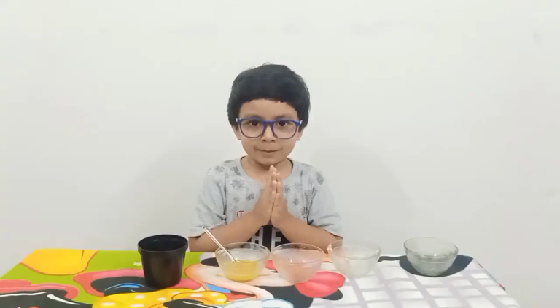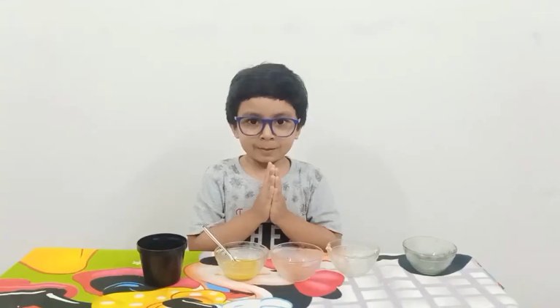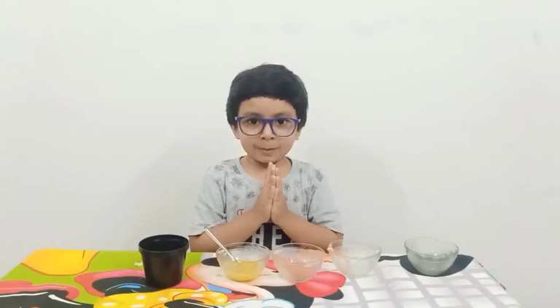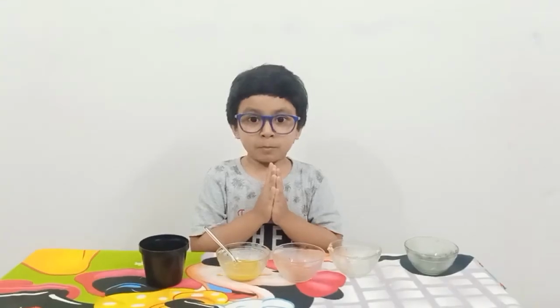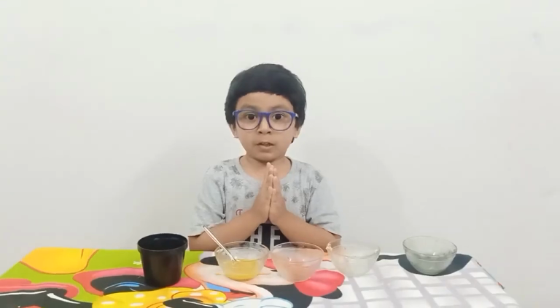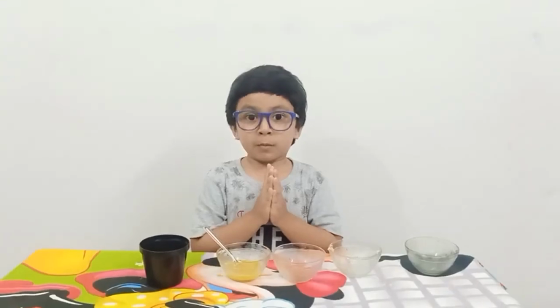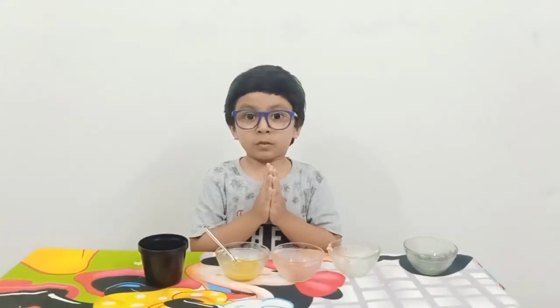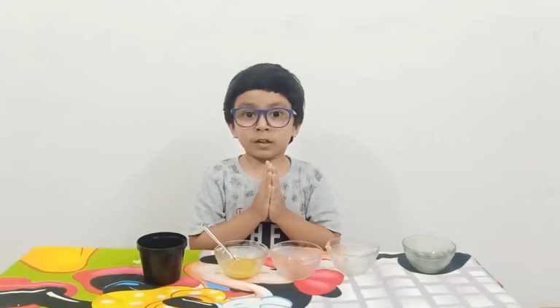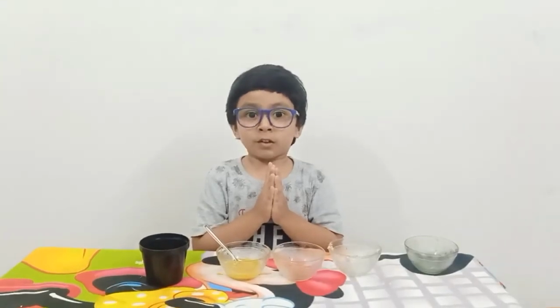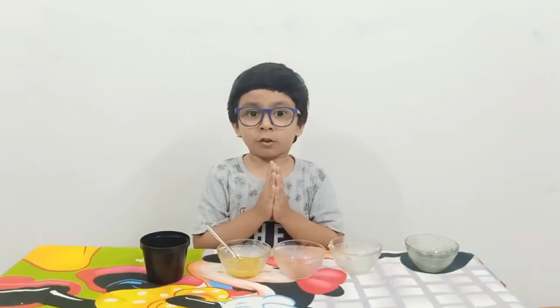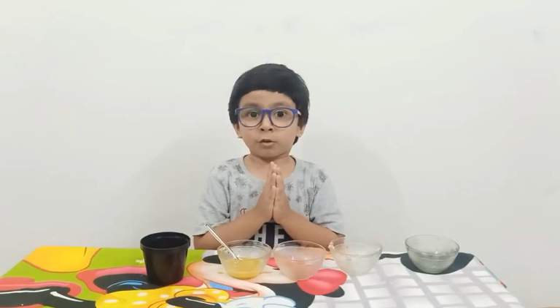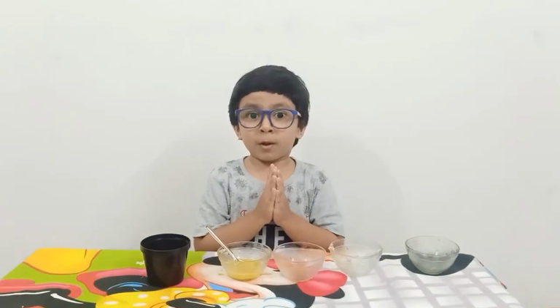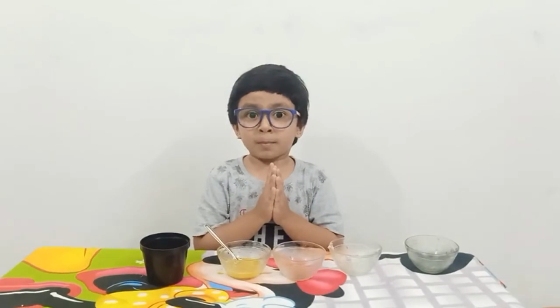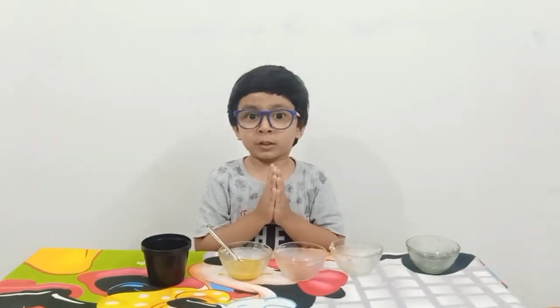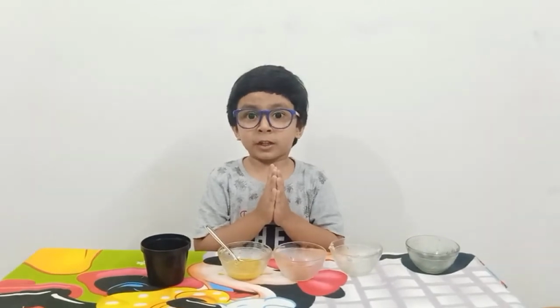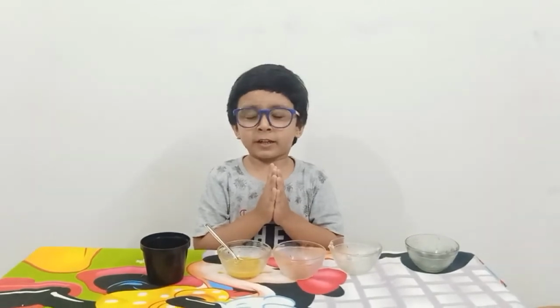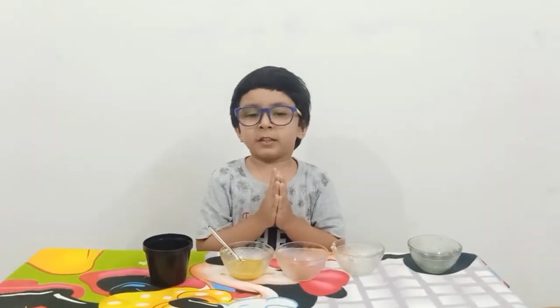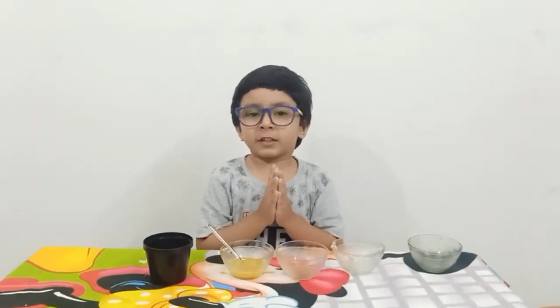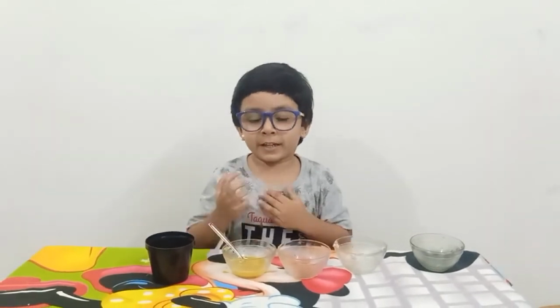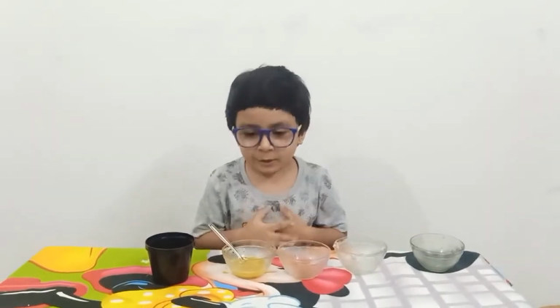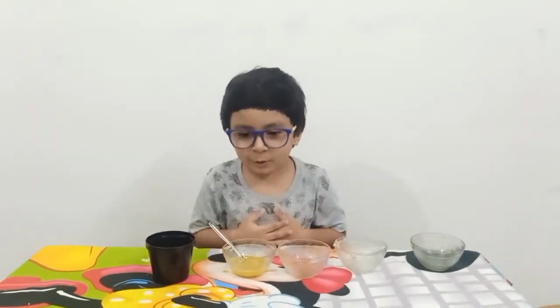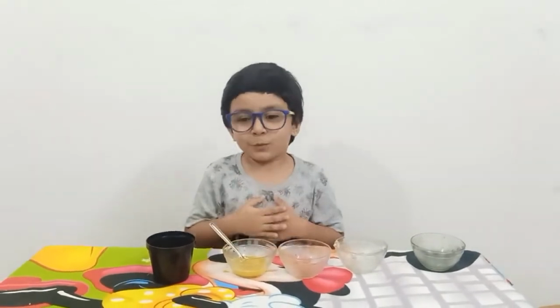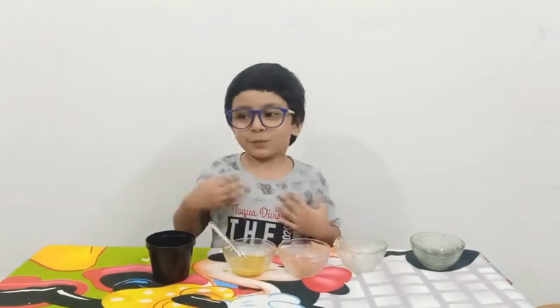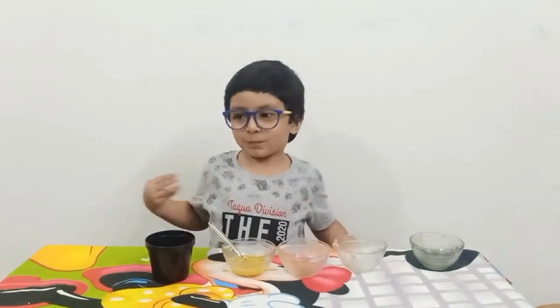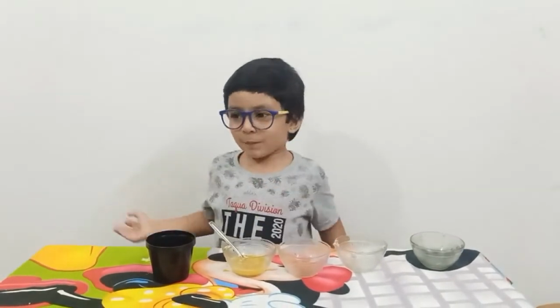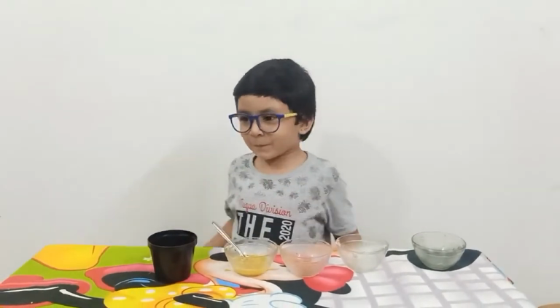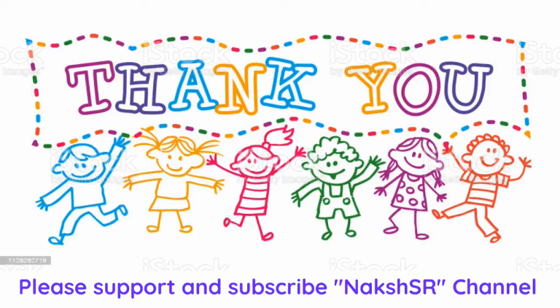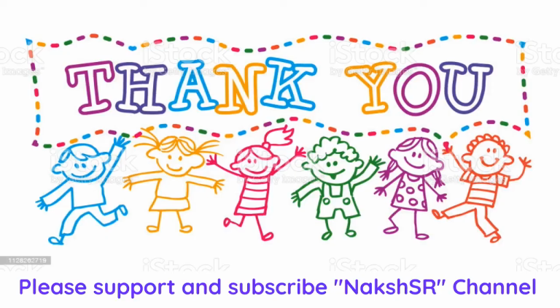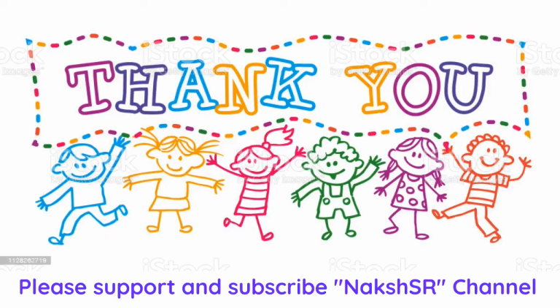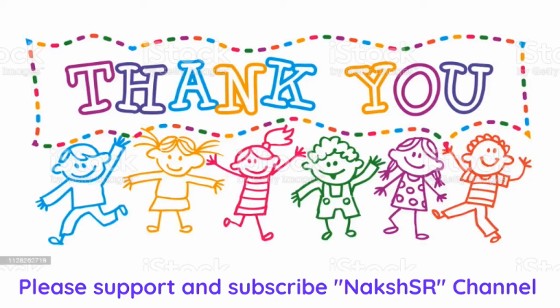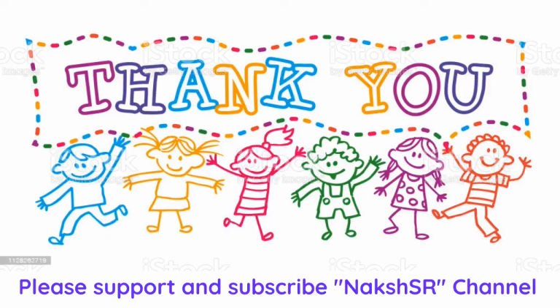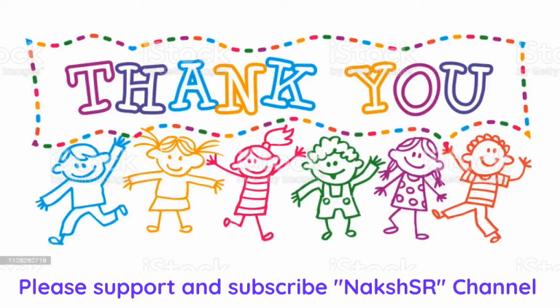Please support me on my channel. Thank you.